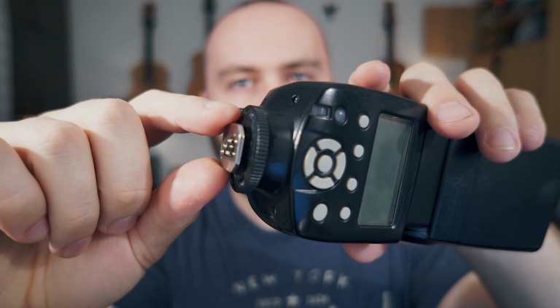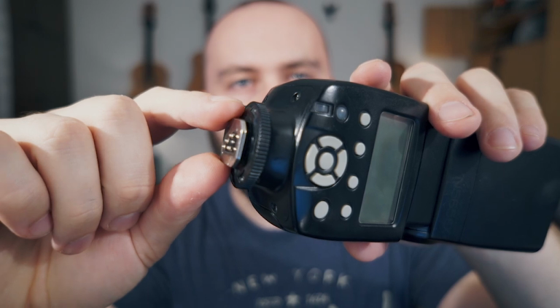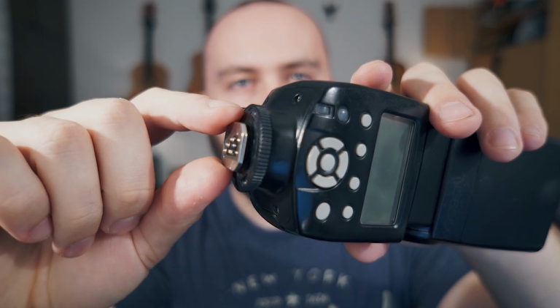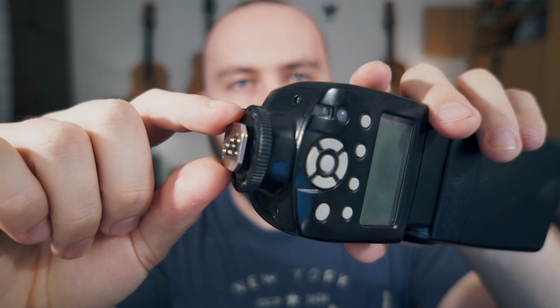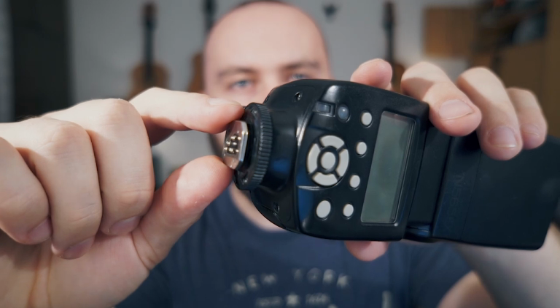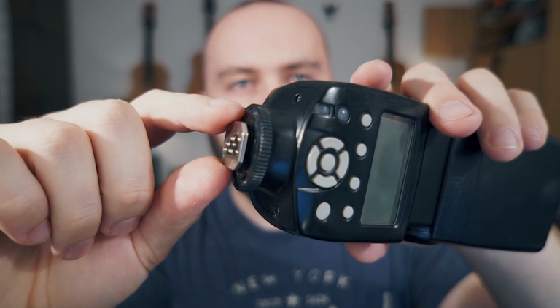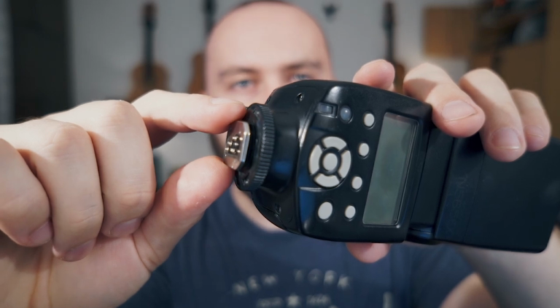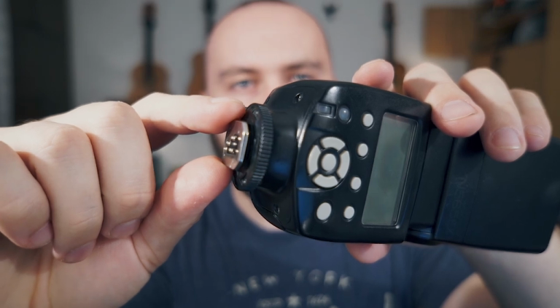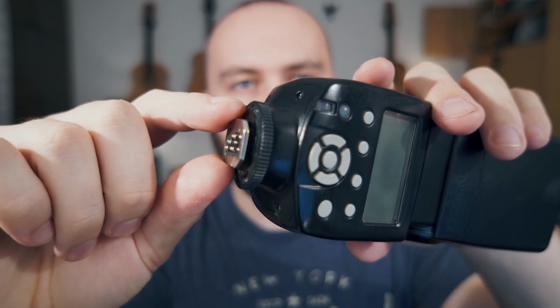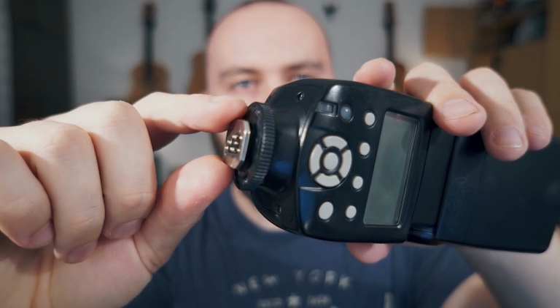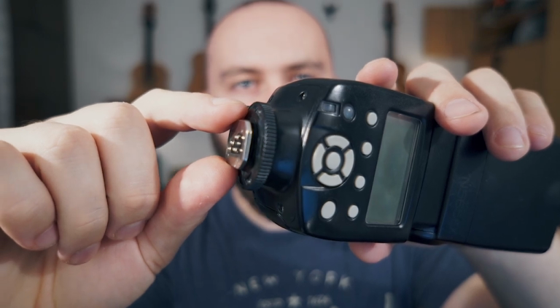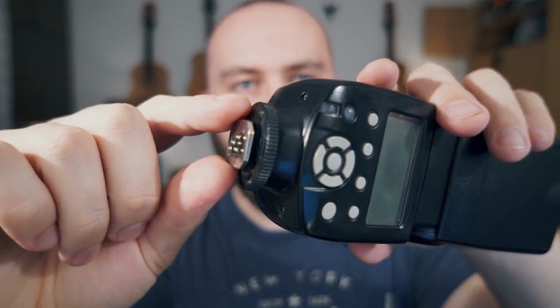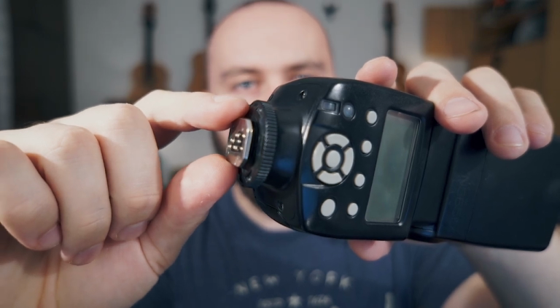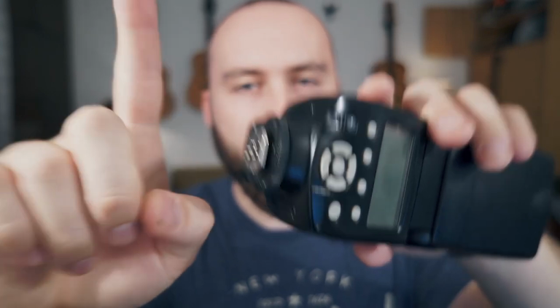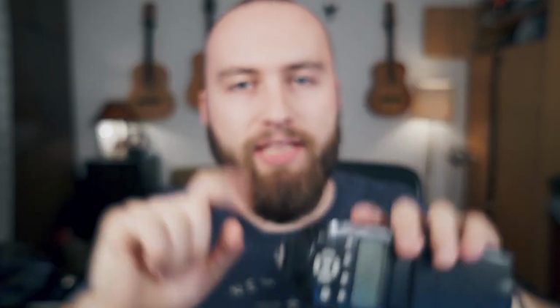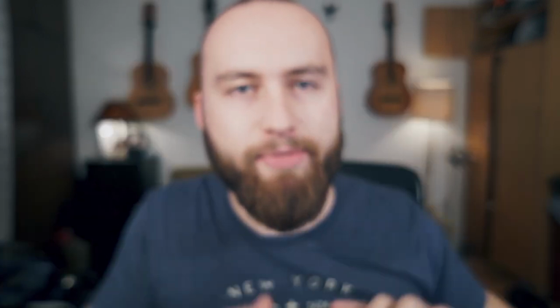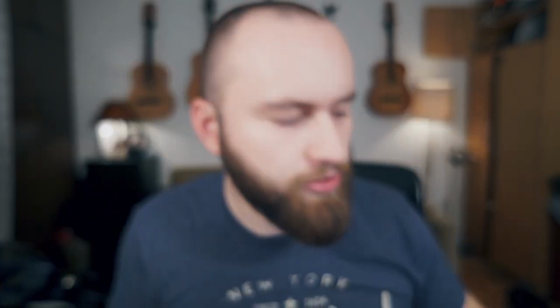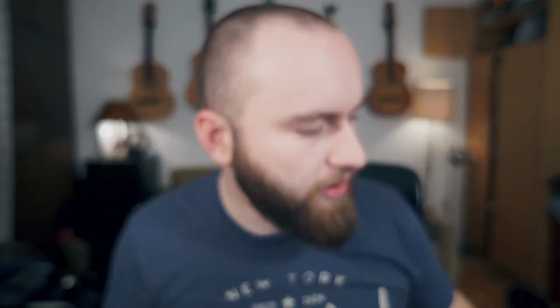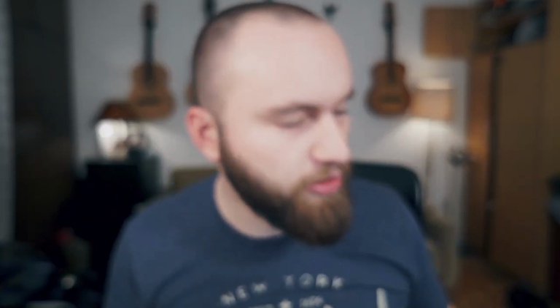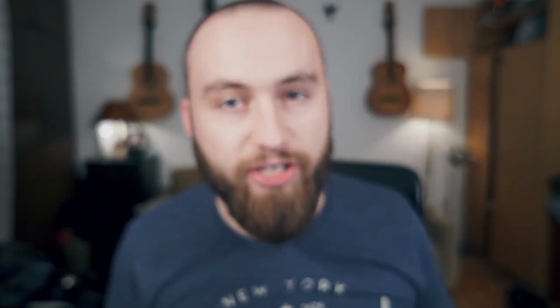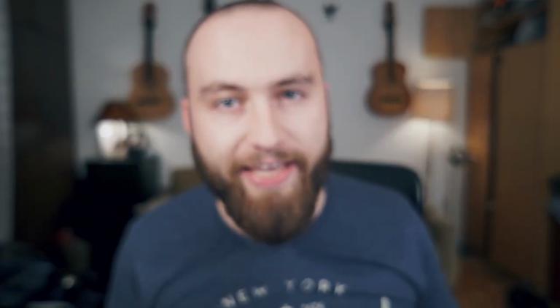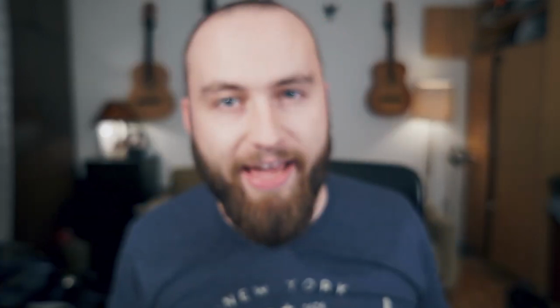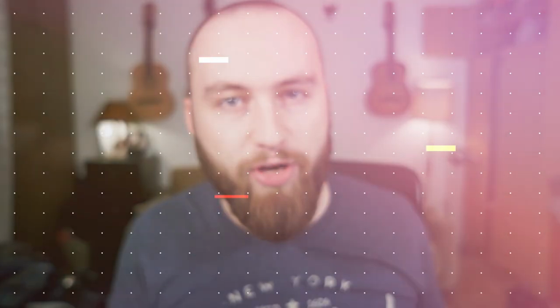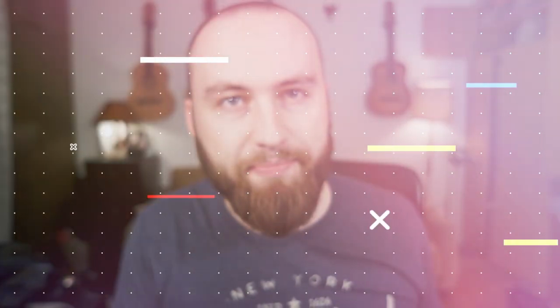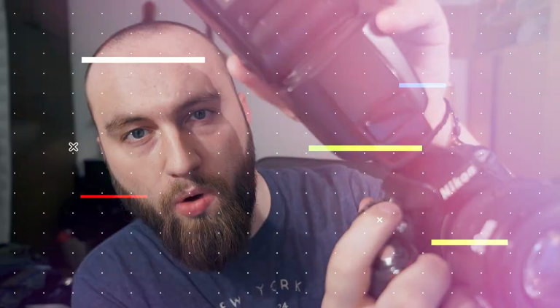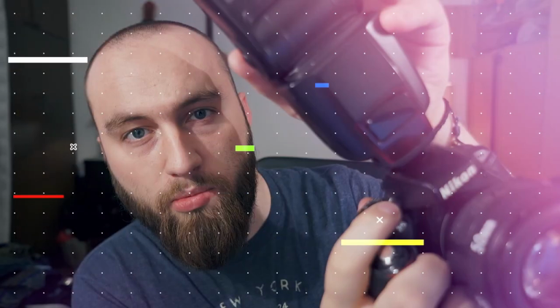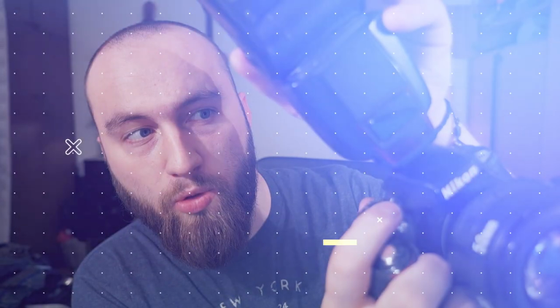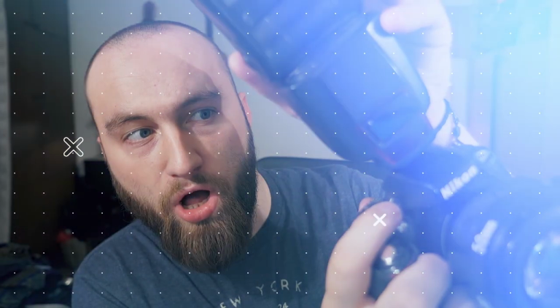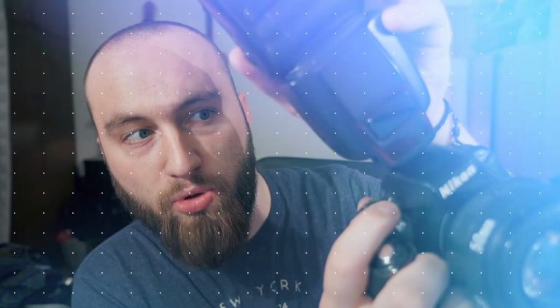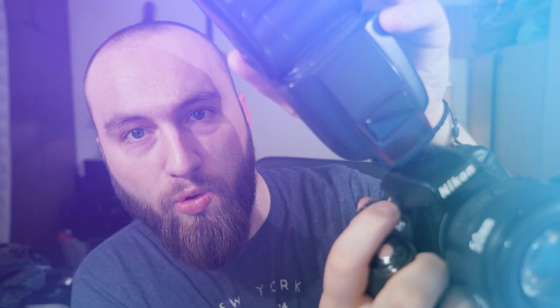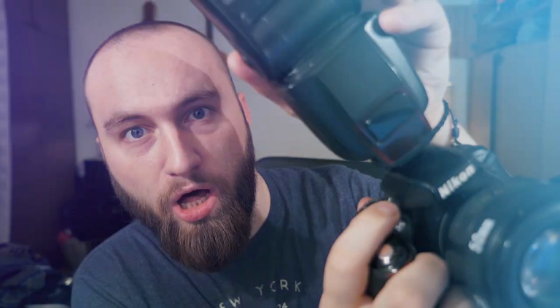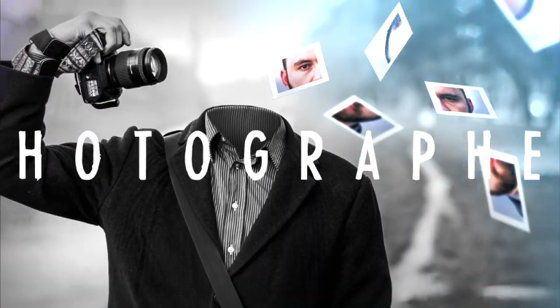So this bit here, it's really wobbly. Wait, let me show you how it looks on a camera. Wobble, wobble, wobble.